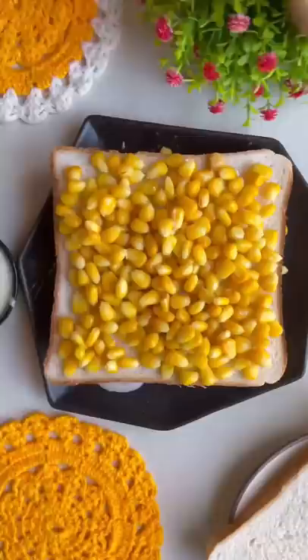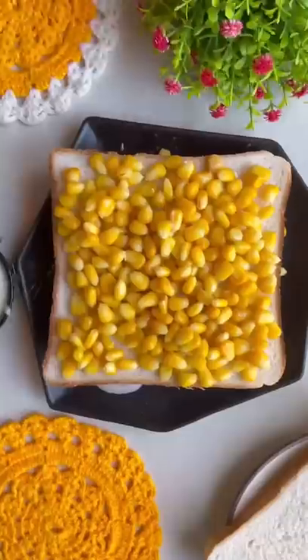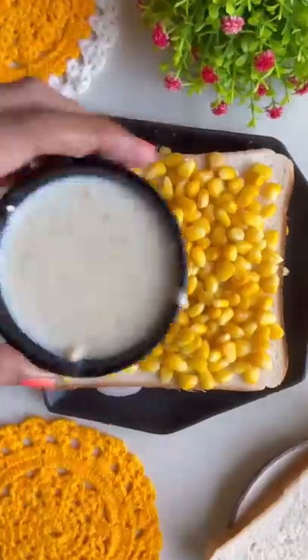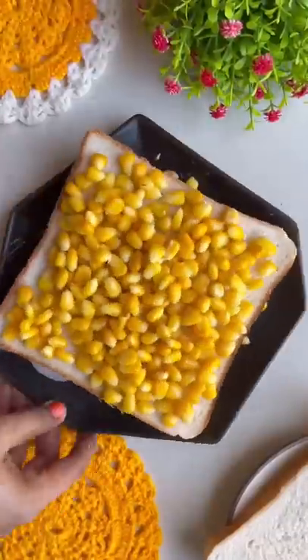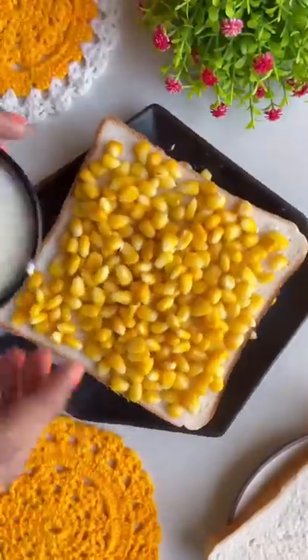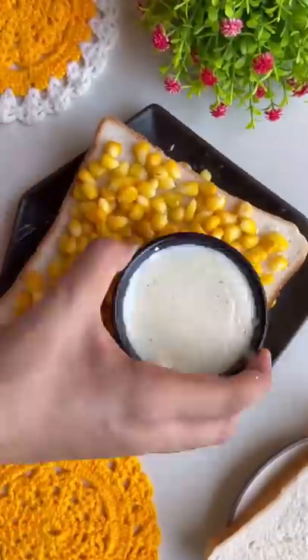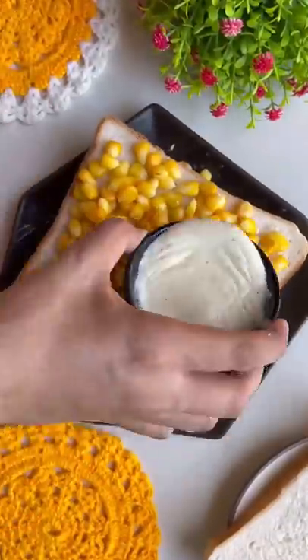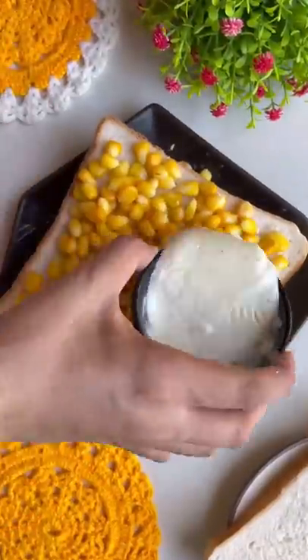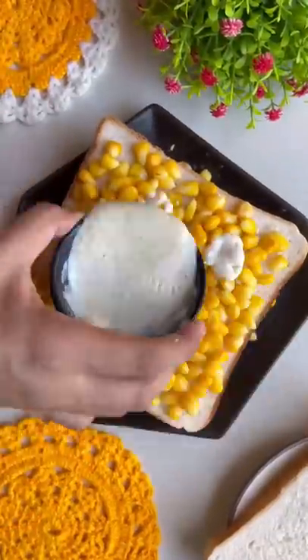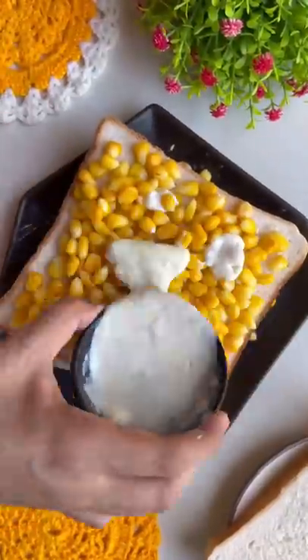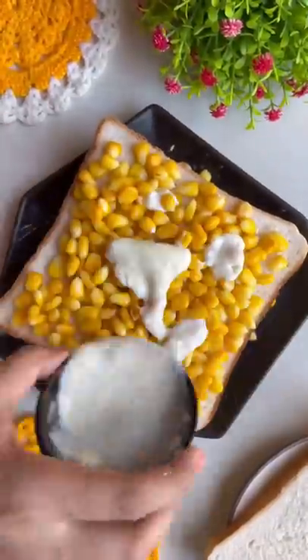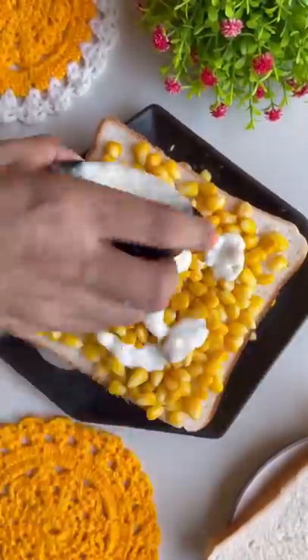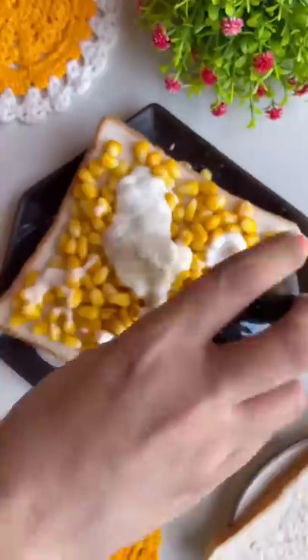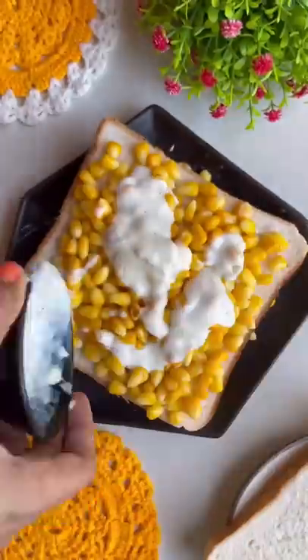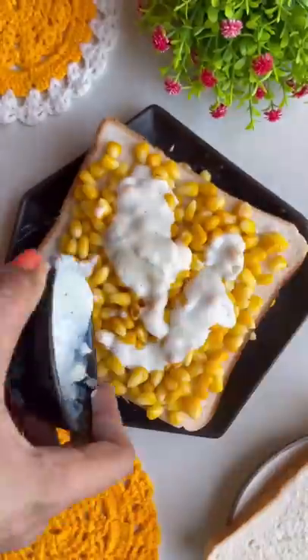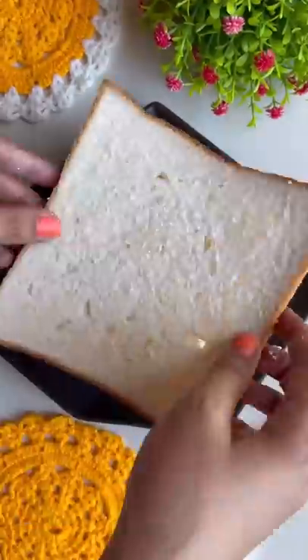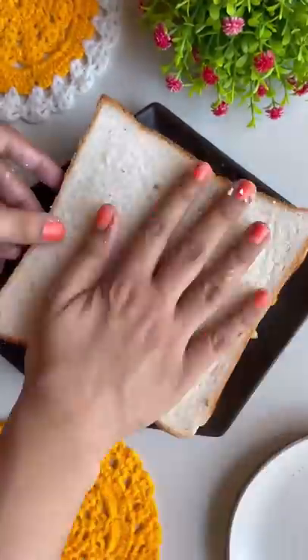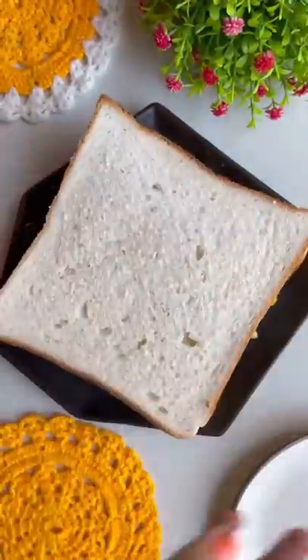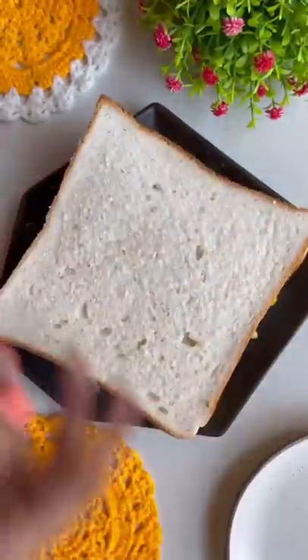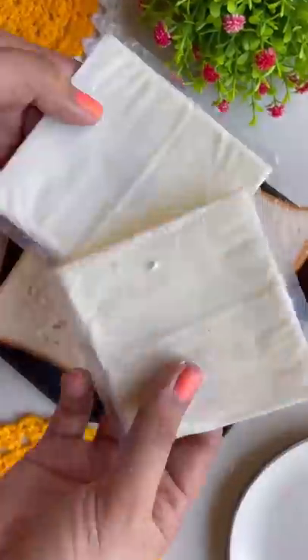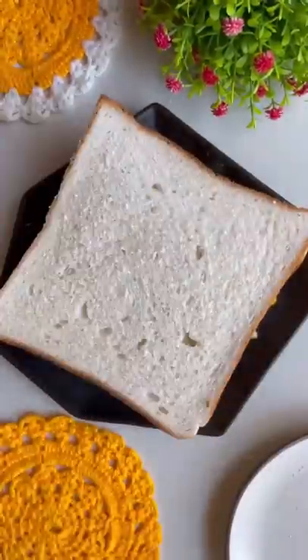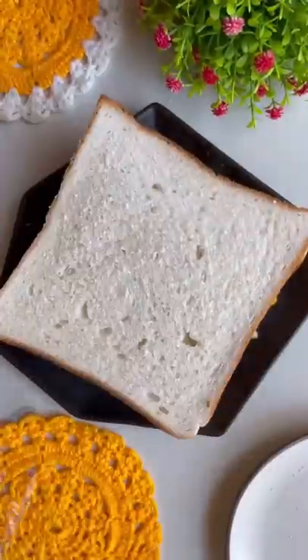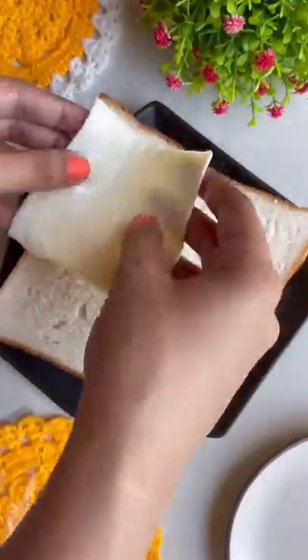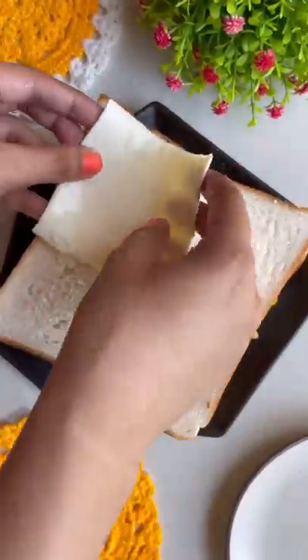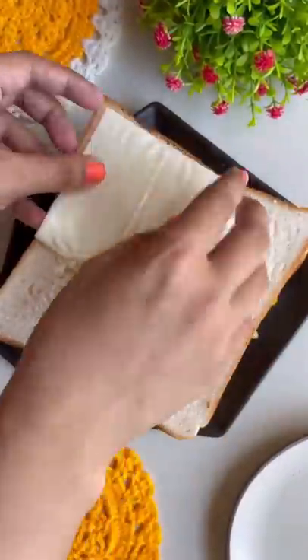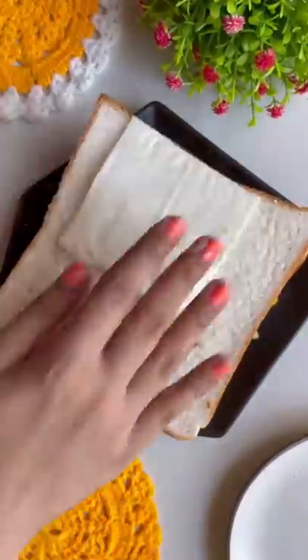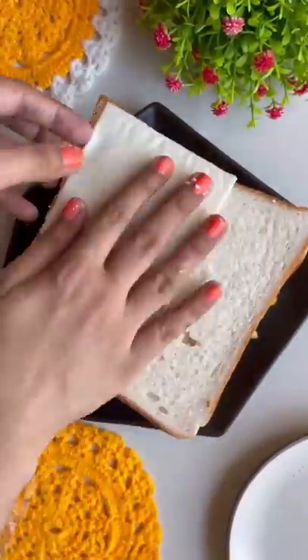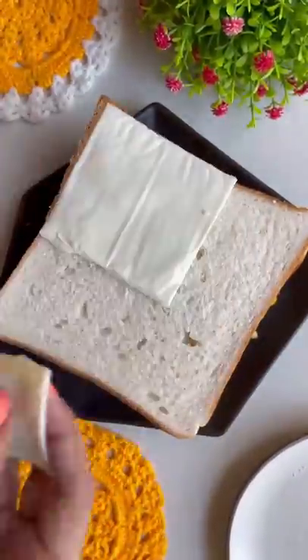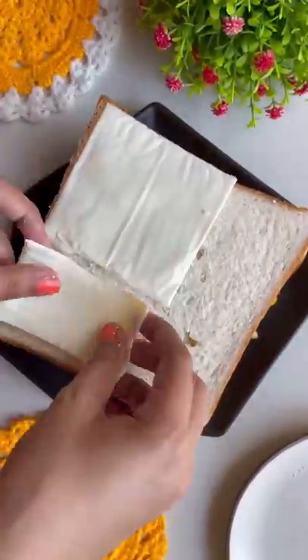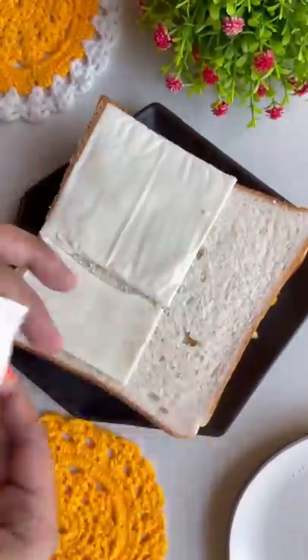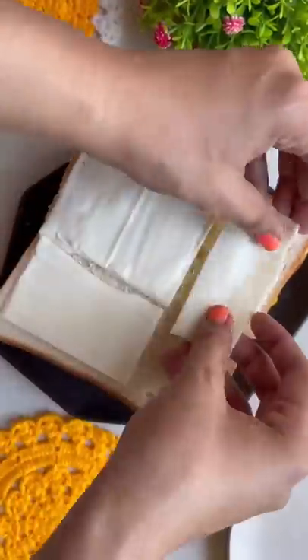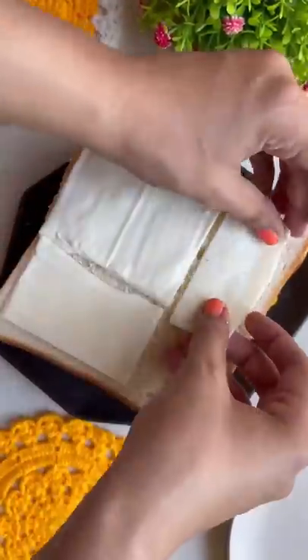Then add corn. Then add cheese sauce. Then add another bread. Then add another cheese sauce.